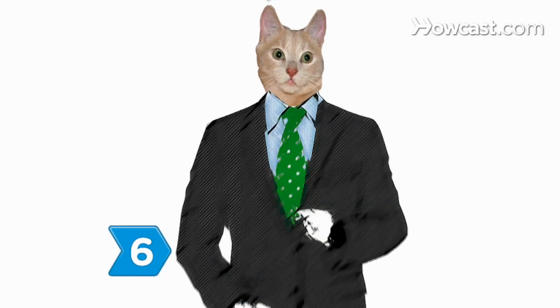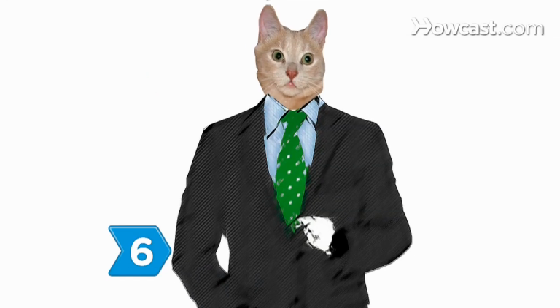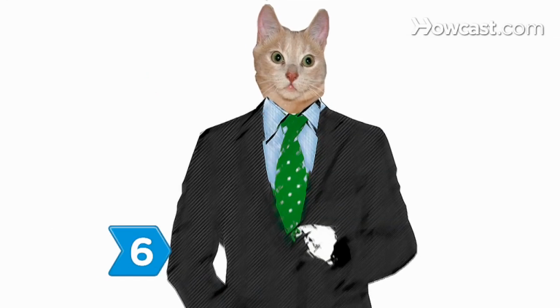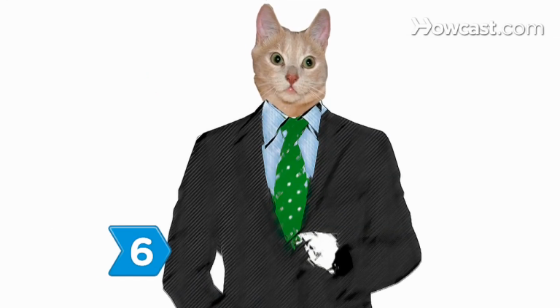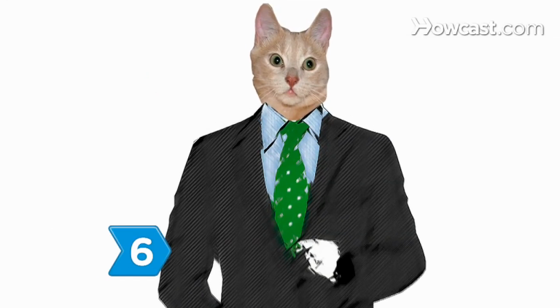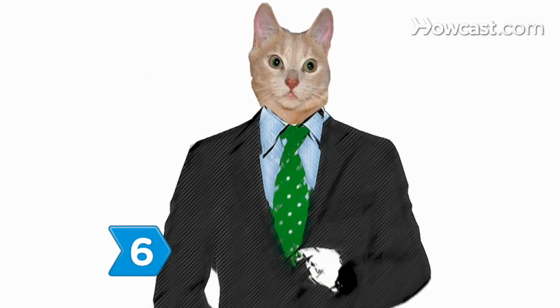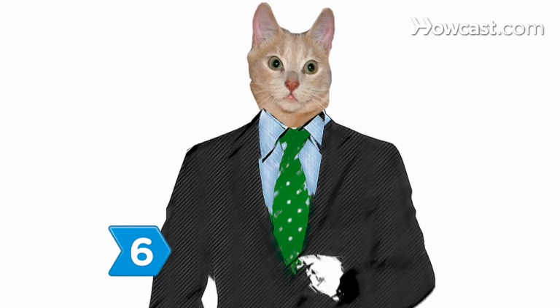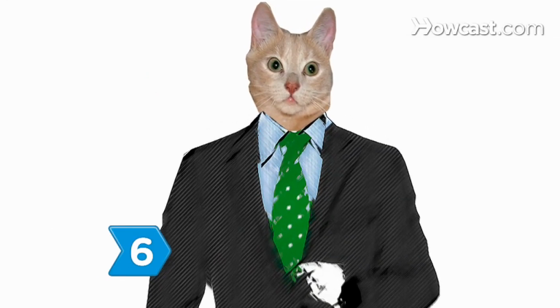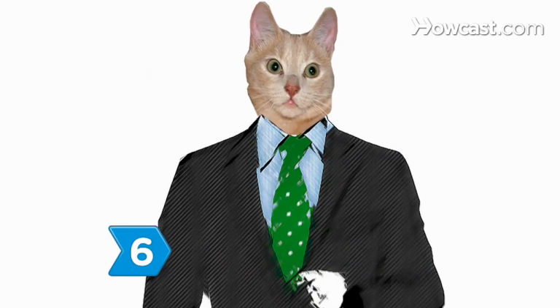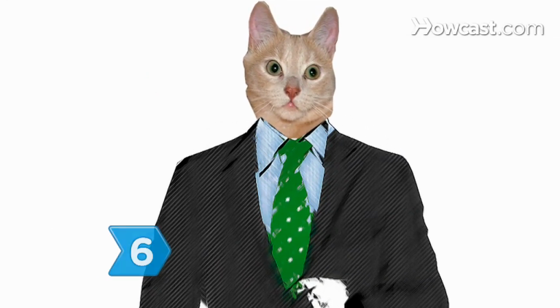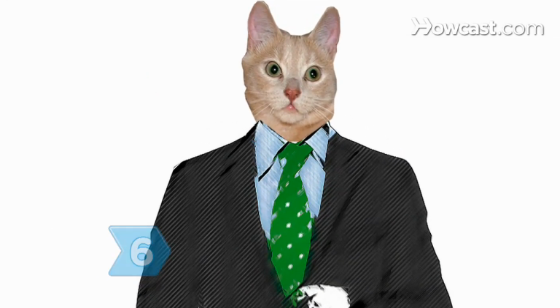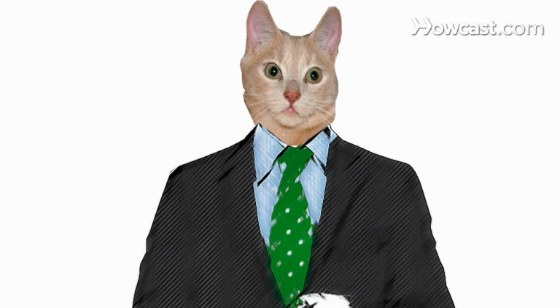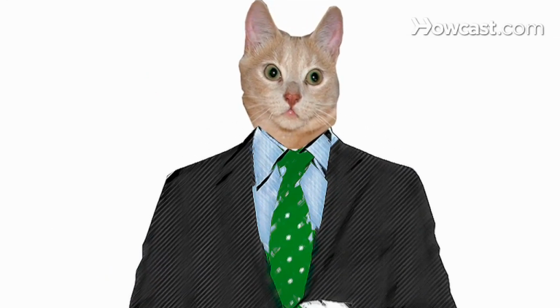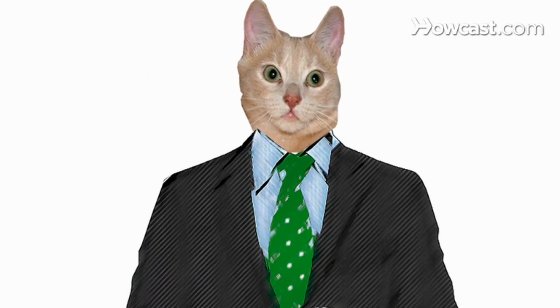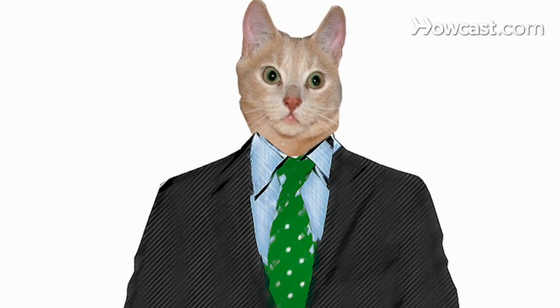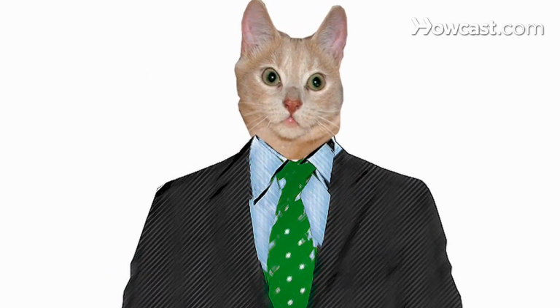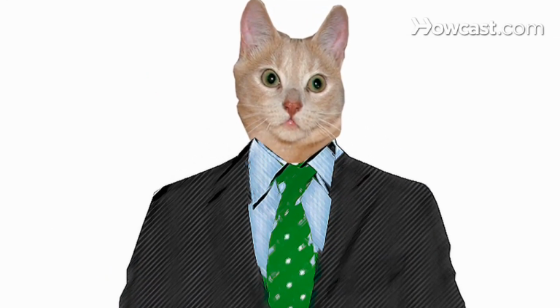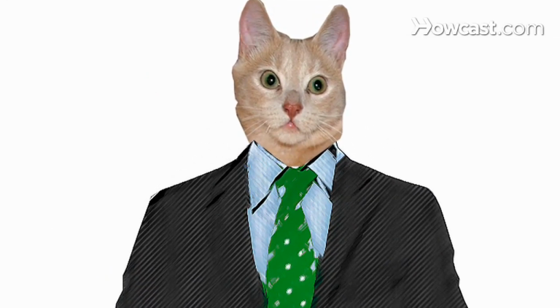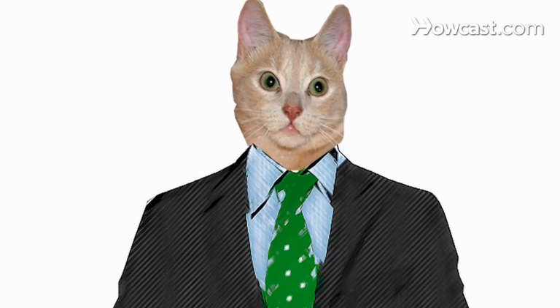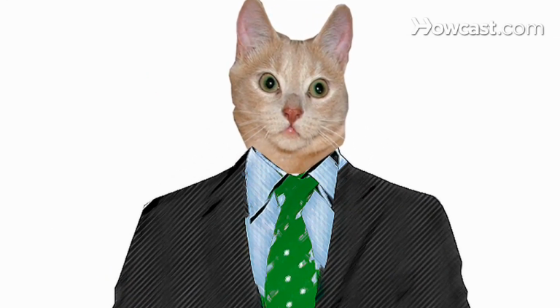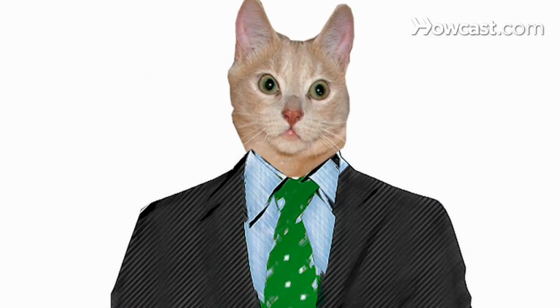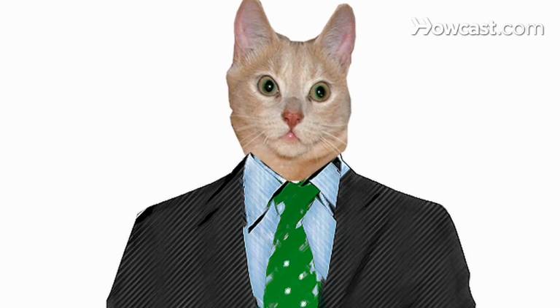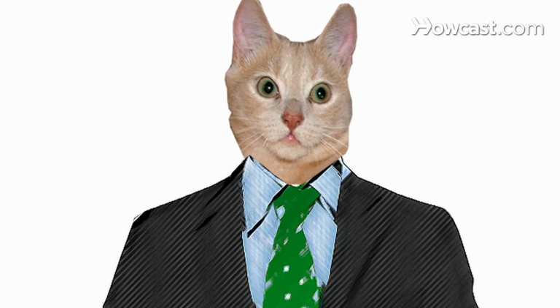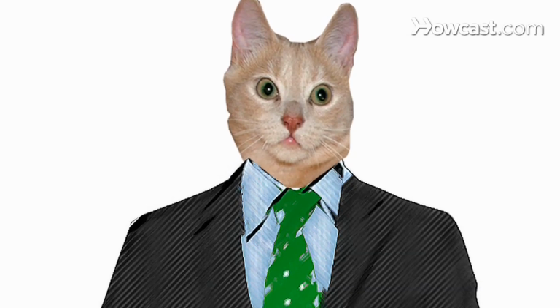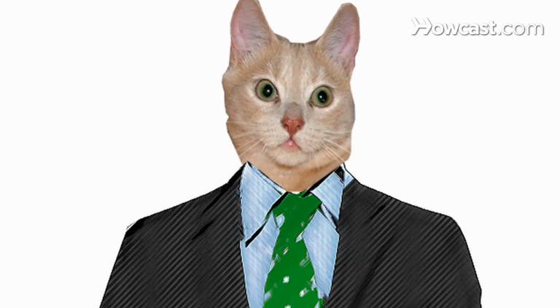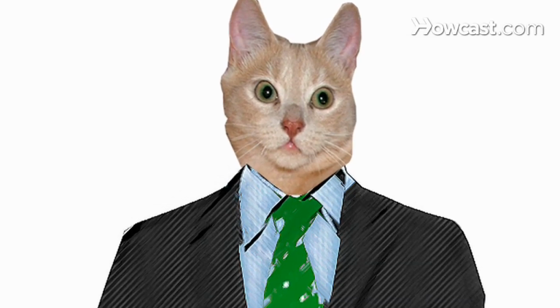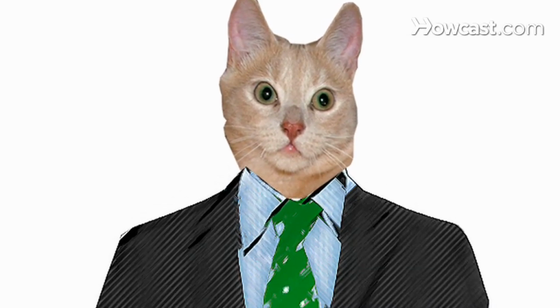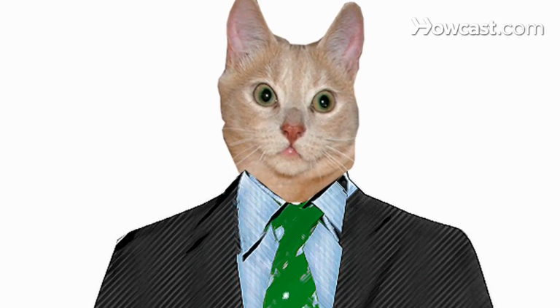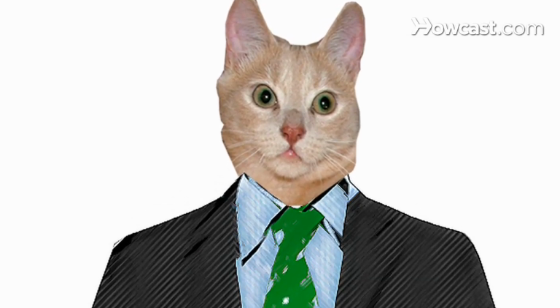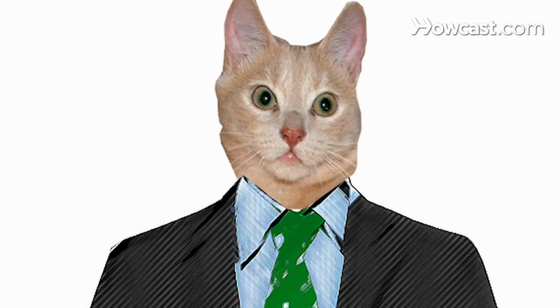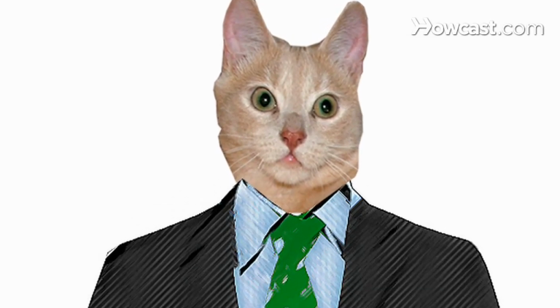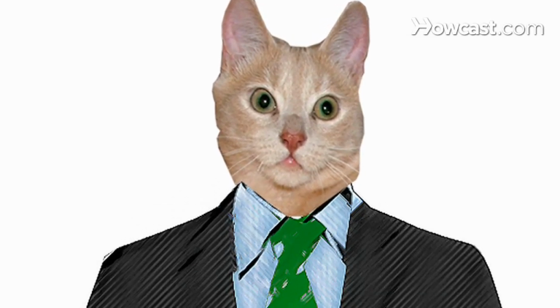Step 6. When in doubt, stay subtle. While a tie can be the focal point of an outfit, it's an accessory and shouldn't pull the focus away from you.